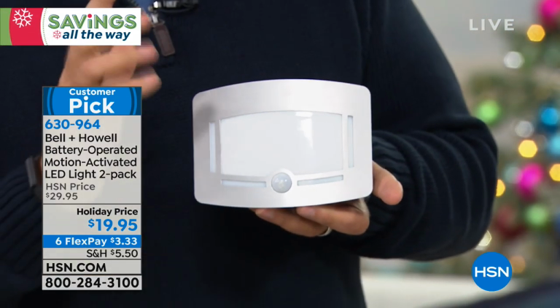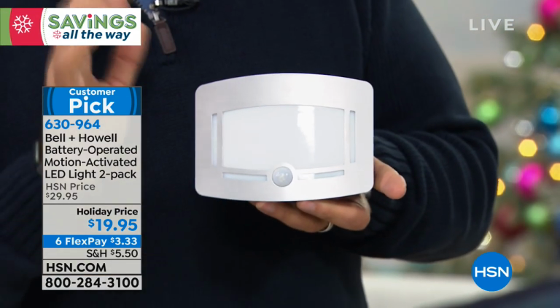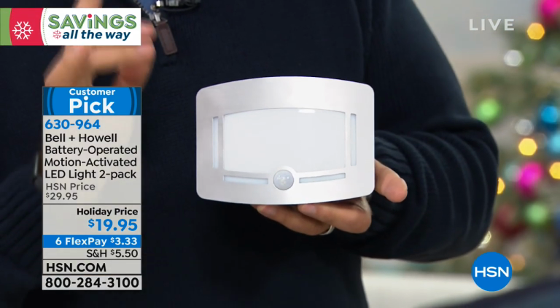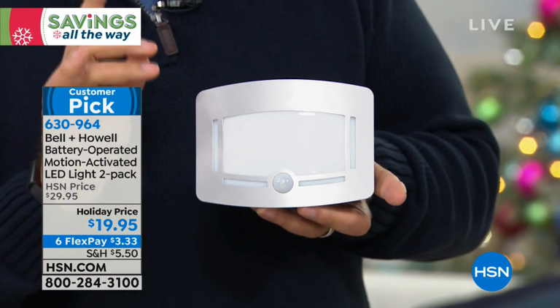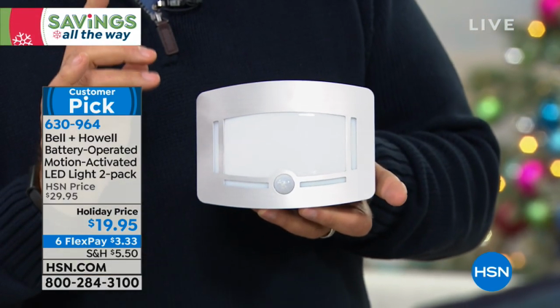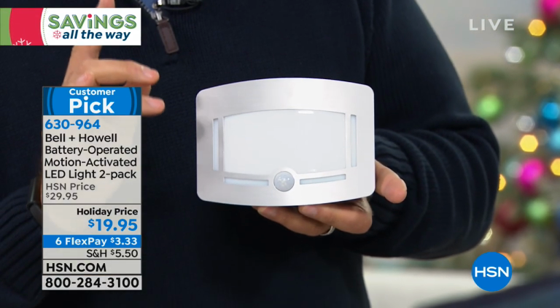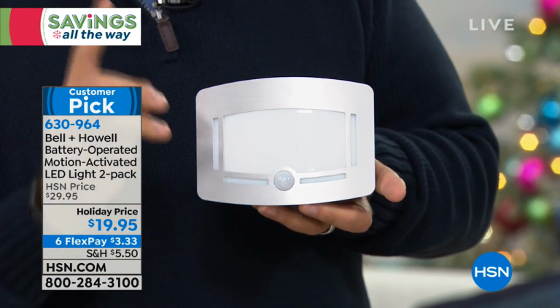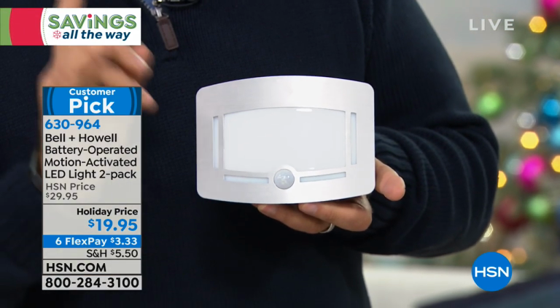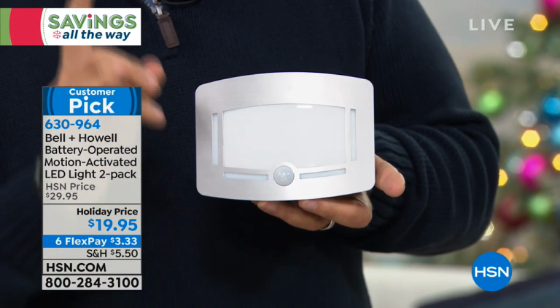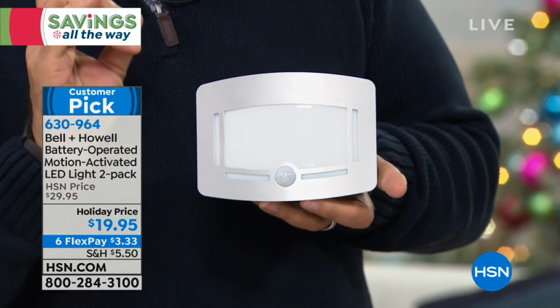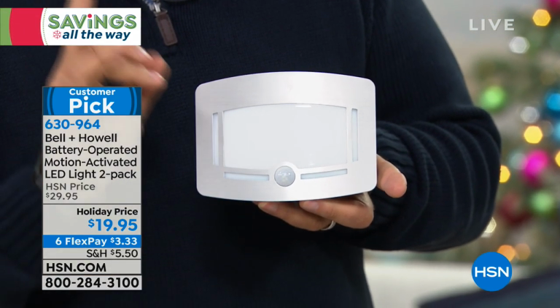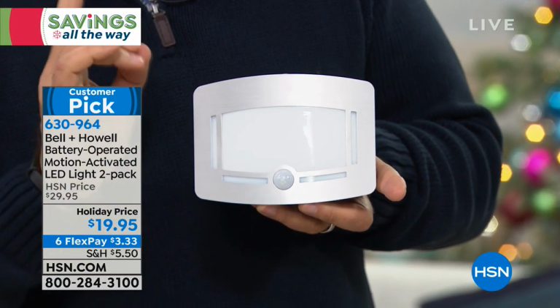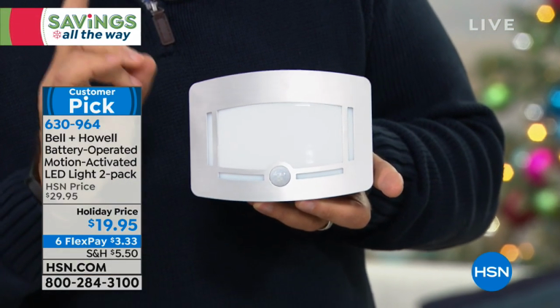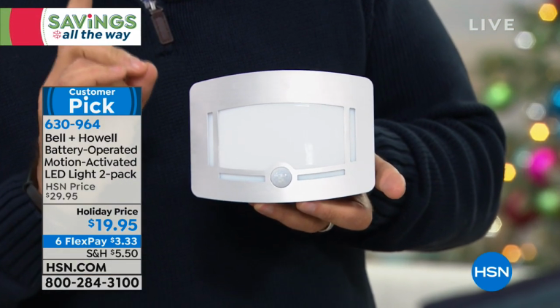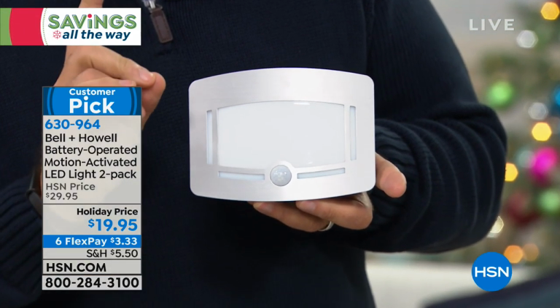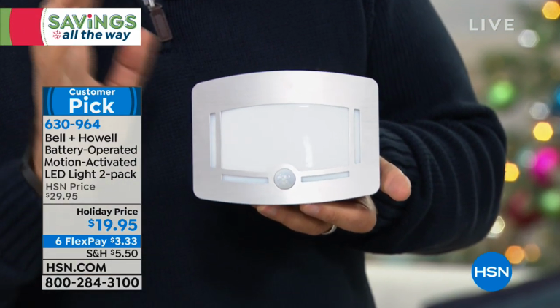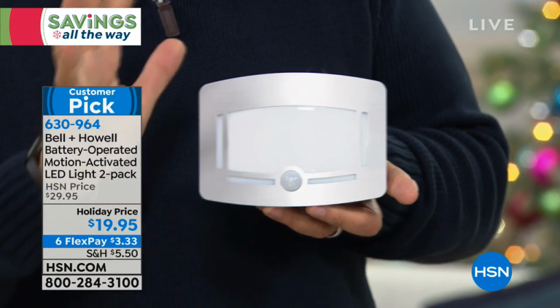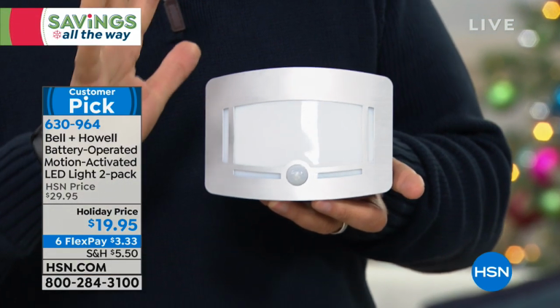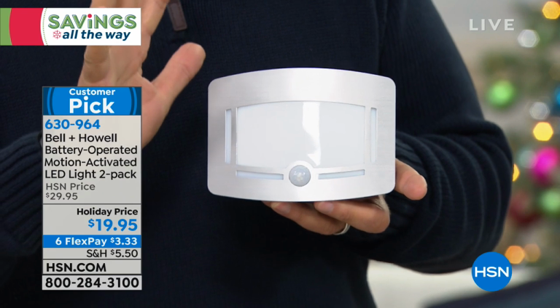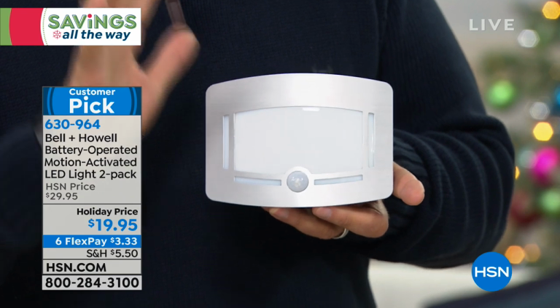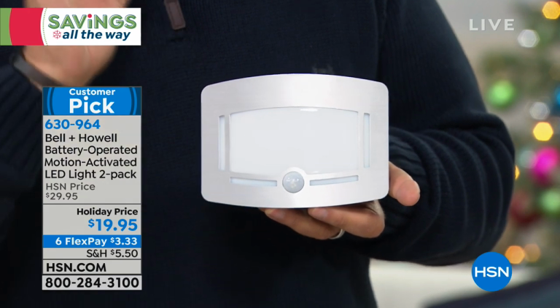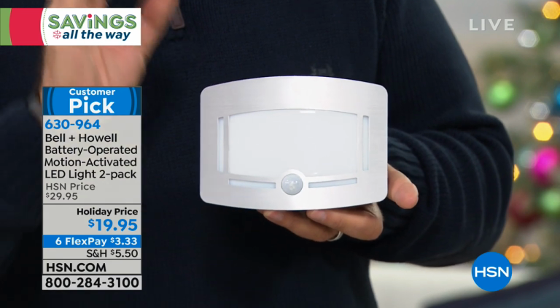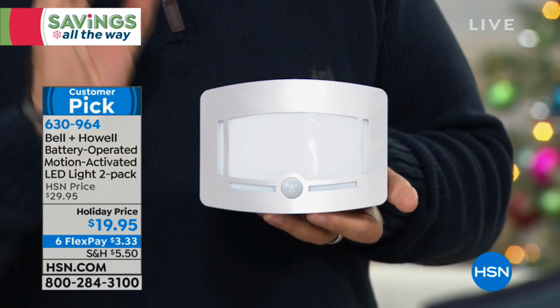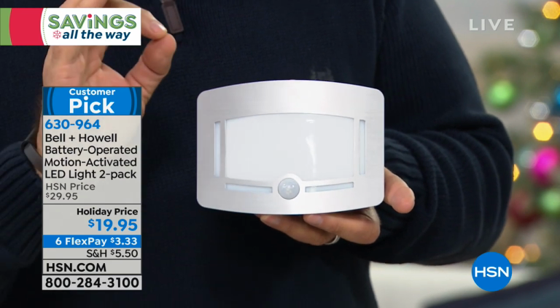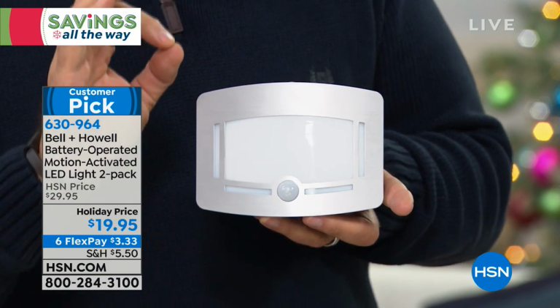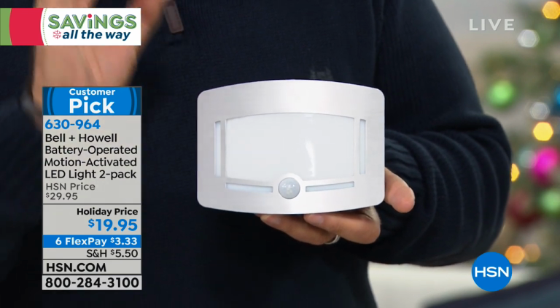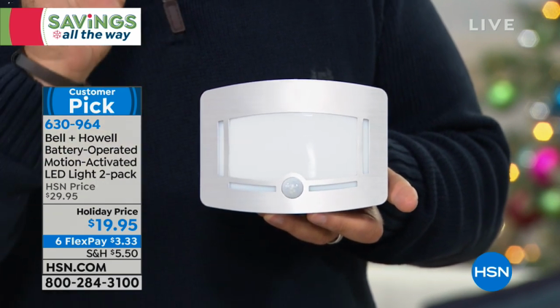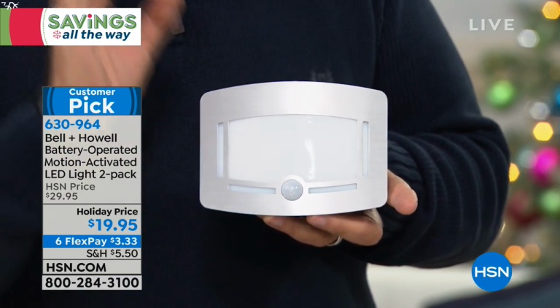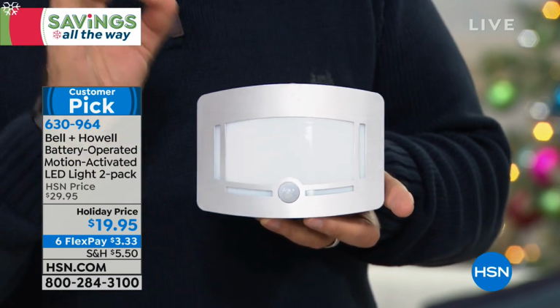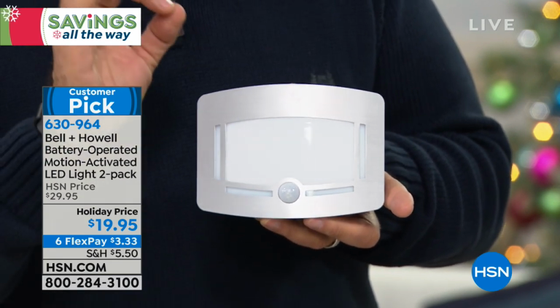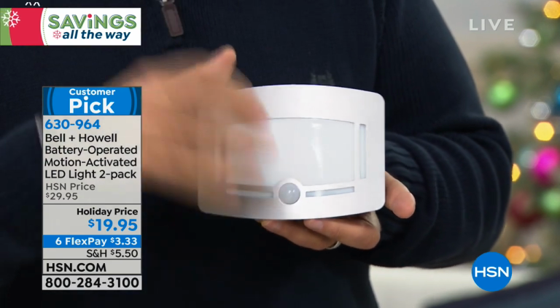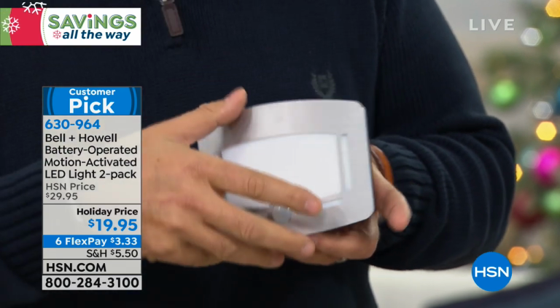What's neat about these is they work a couple of different ways. The installation on these is crazy simple.